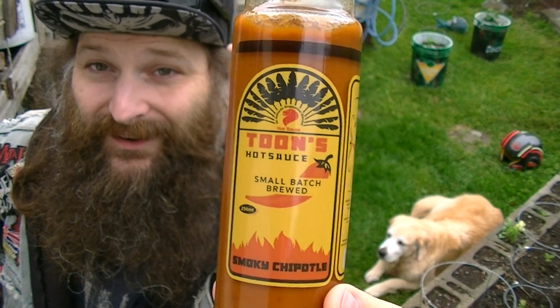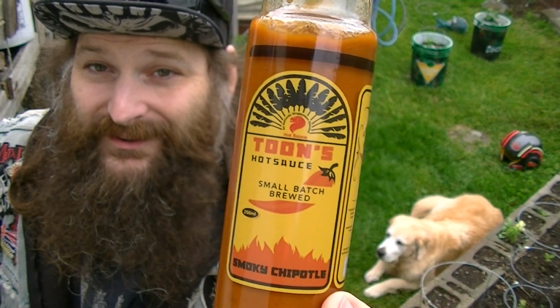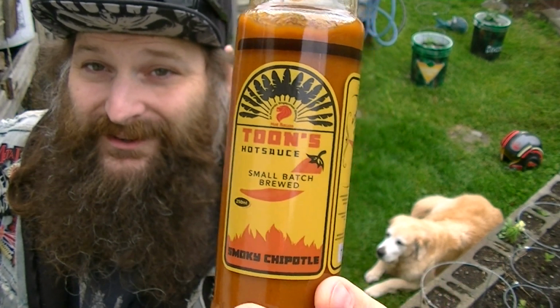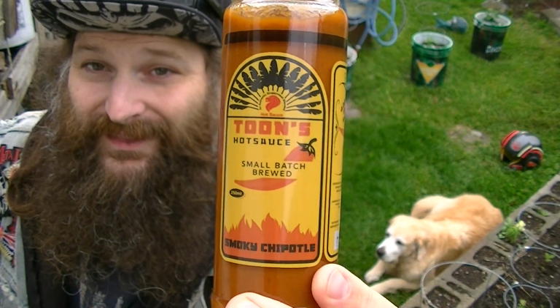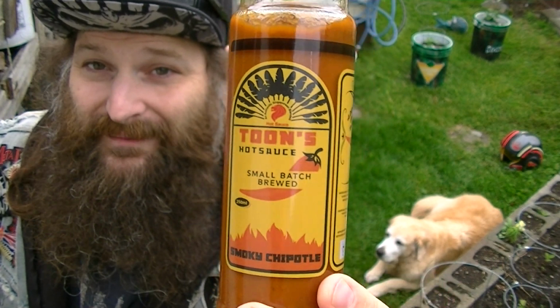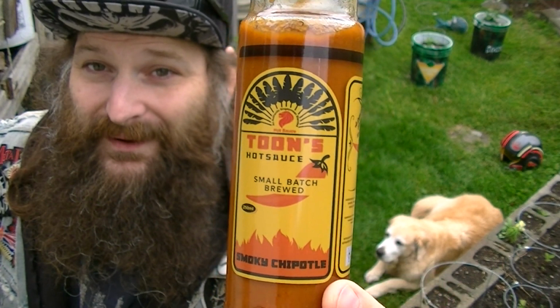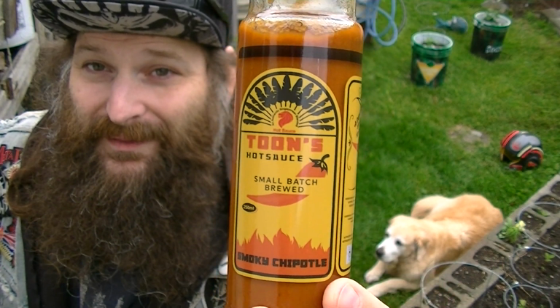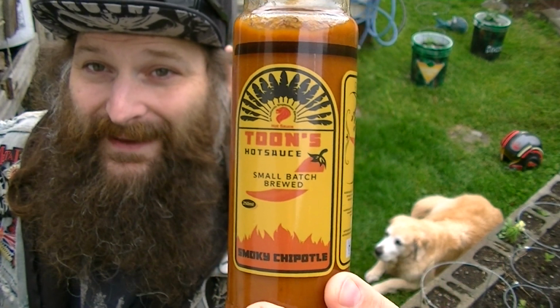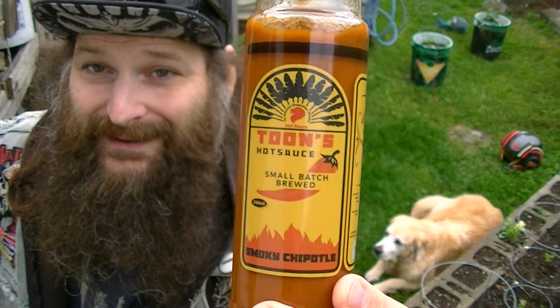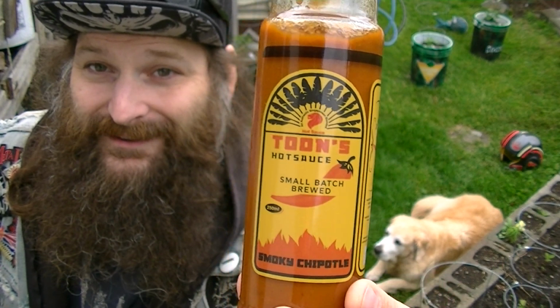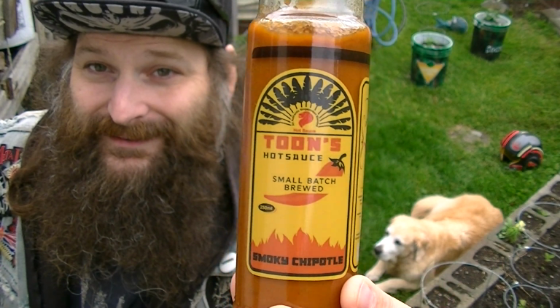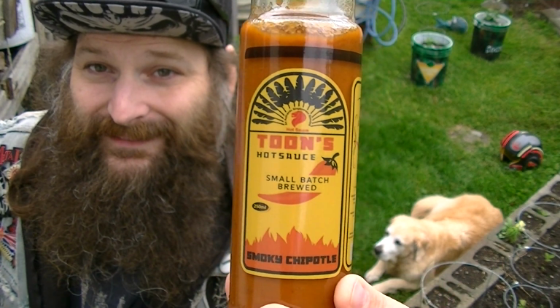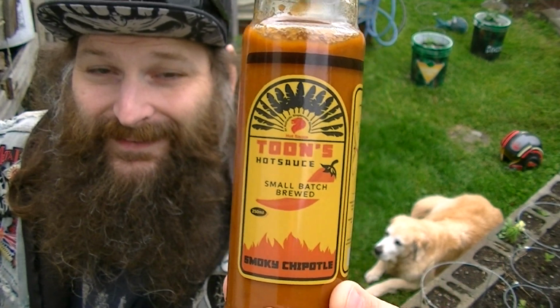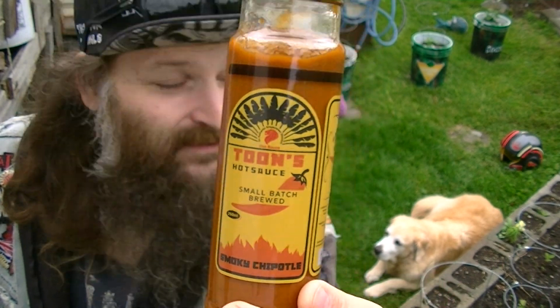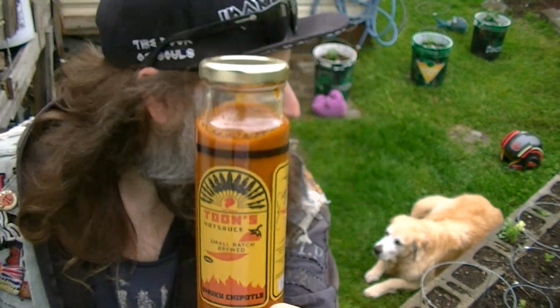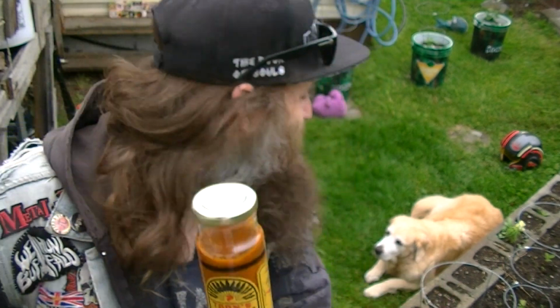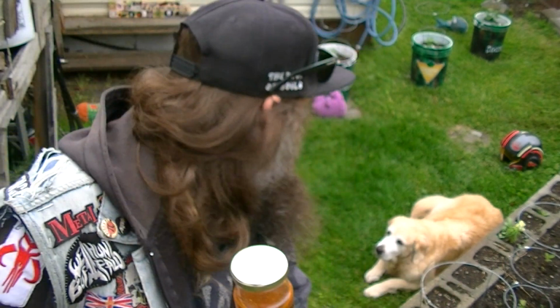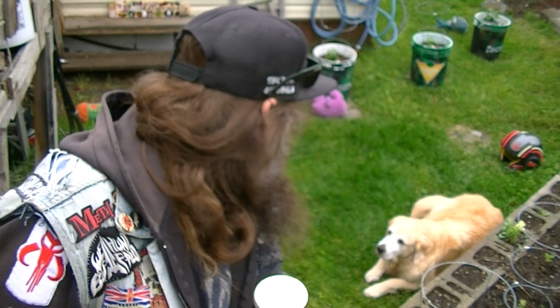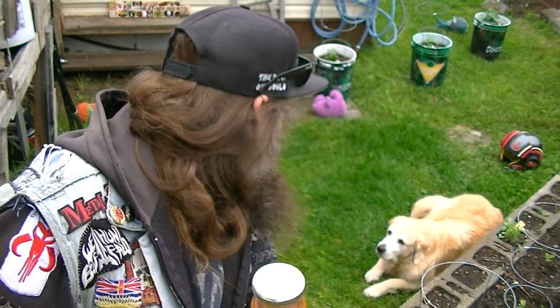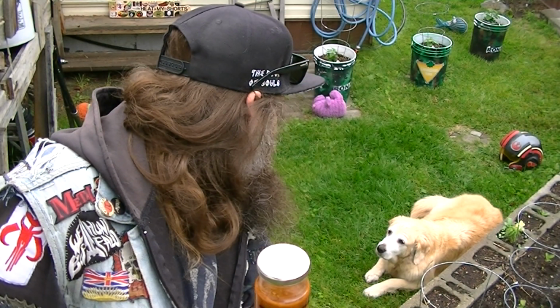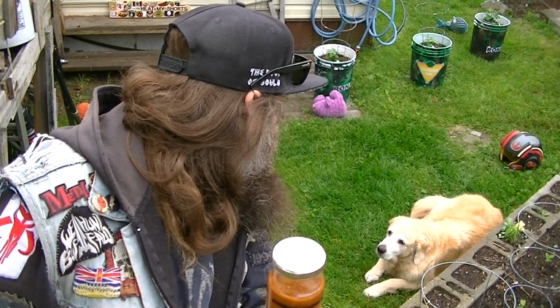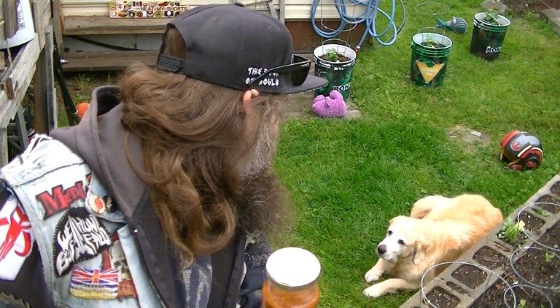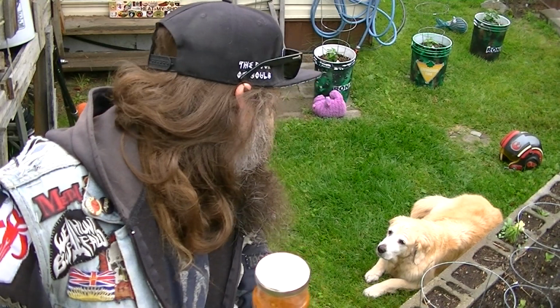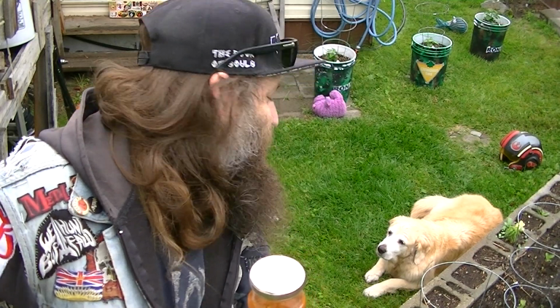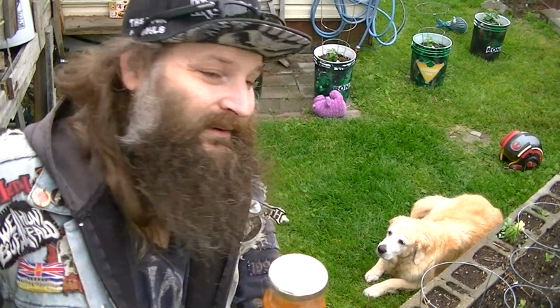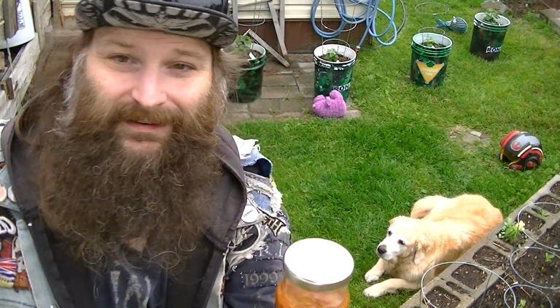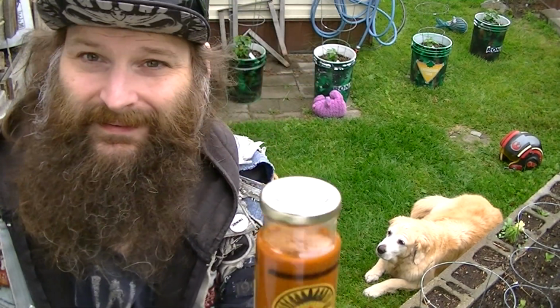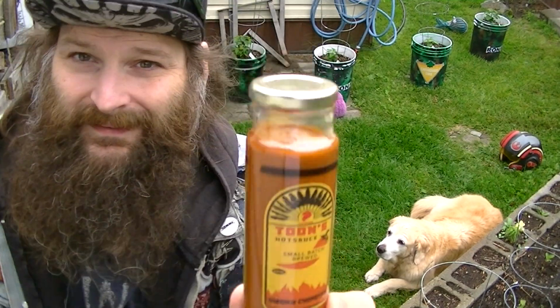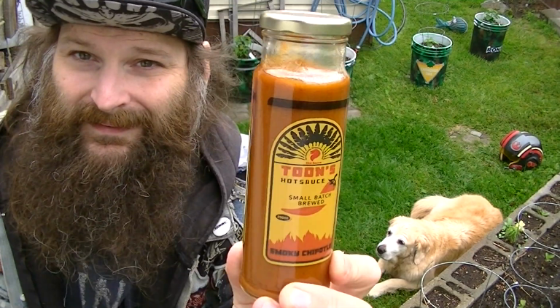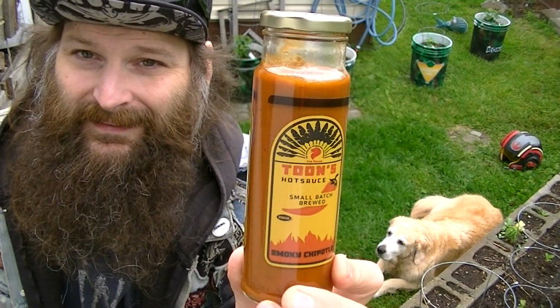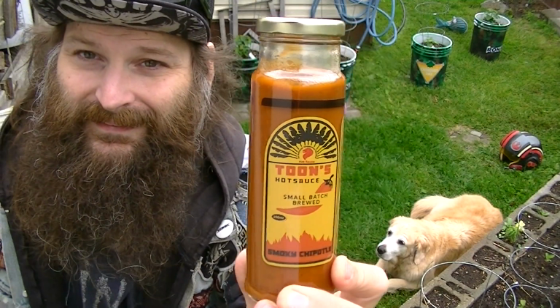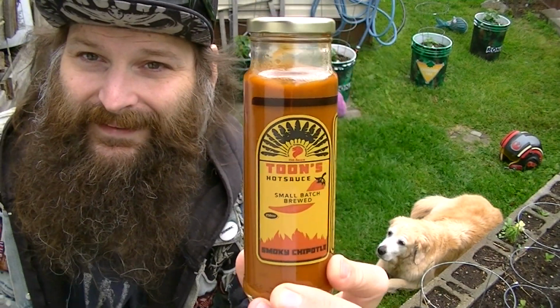Oh, there's a good thumbnail with Maggie too, right Maggie? You're a good girl.